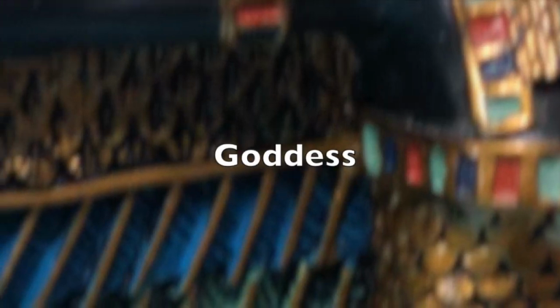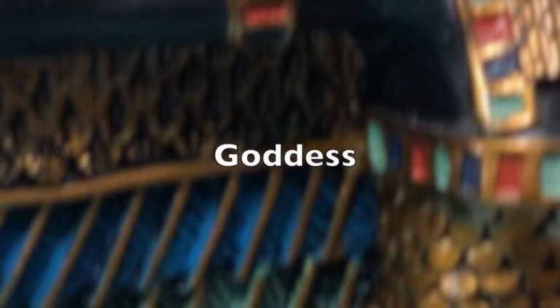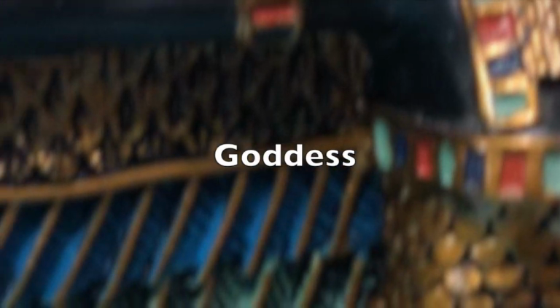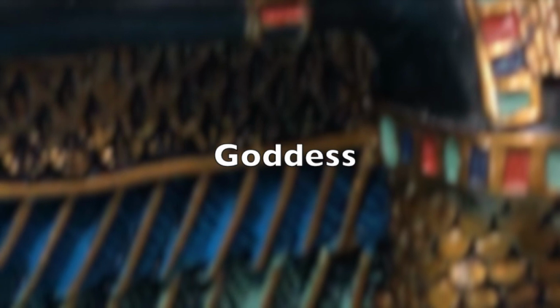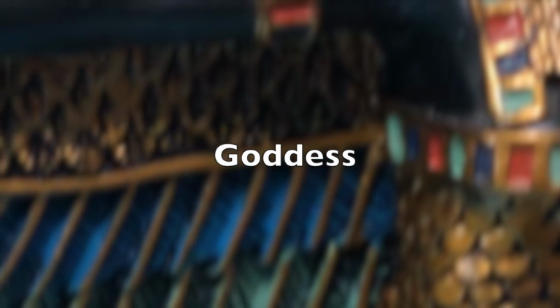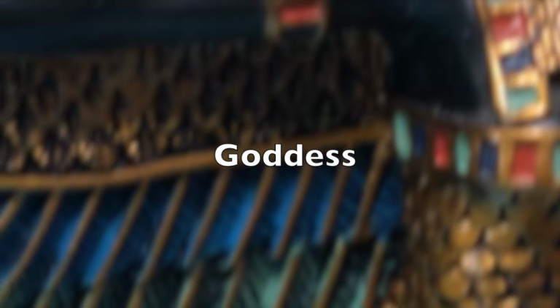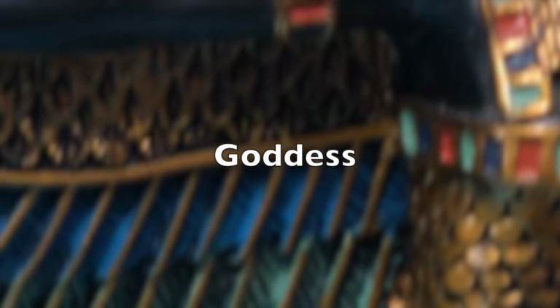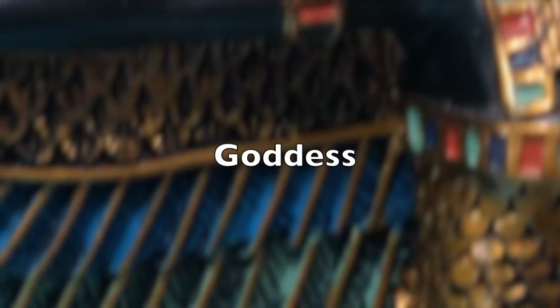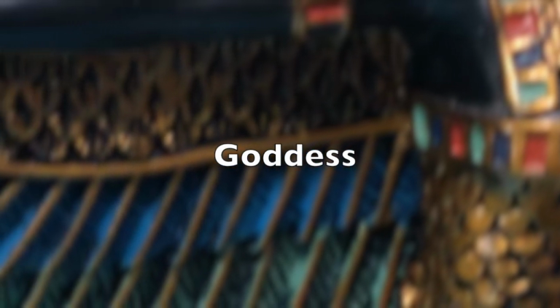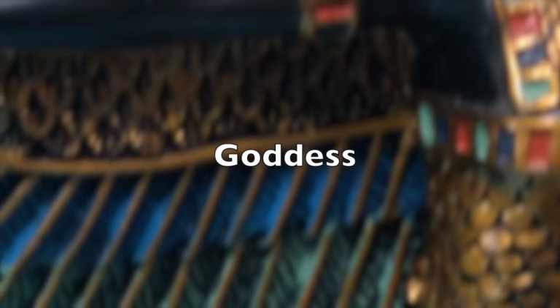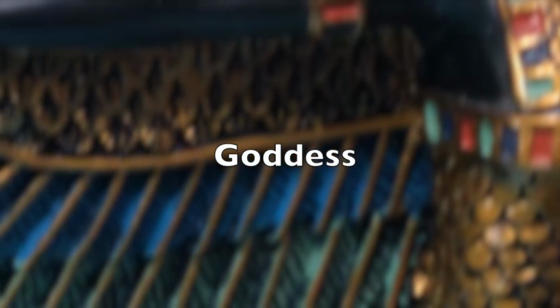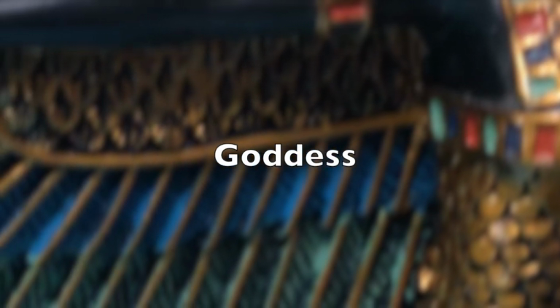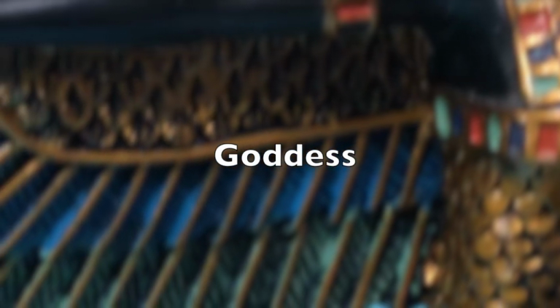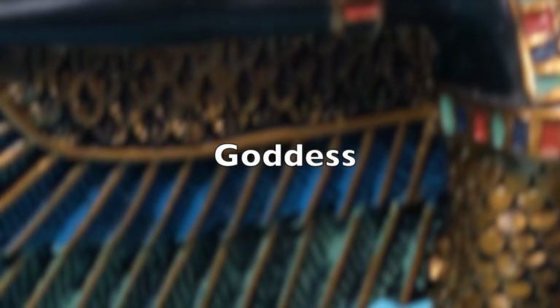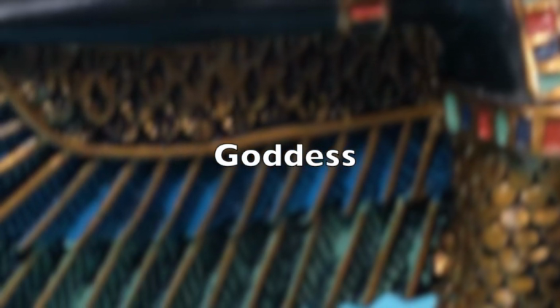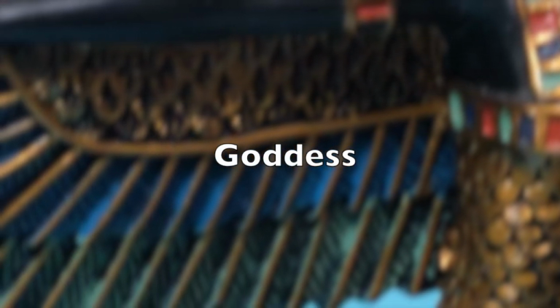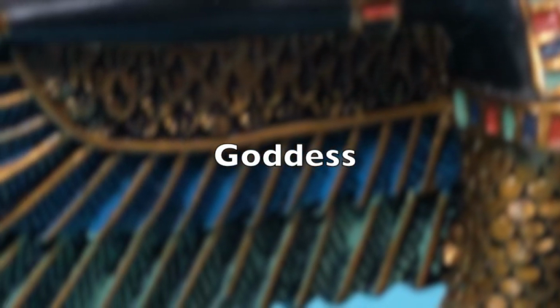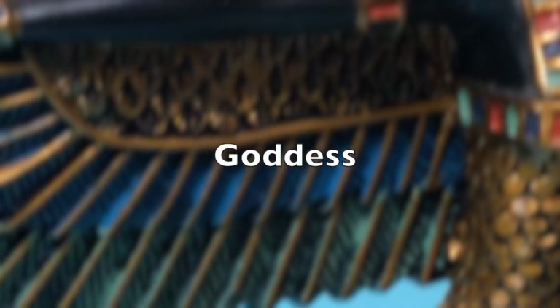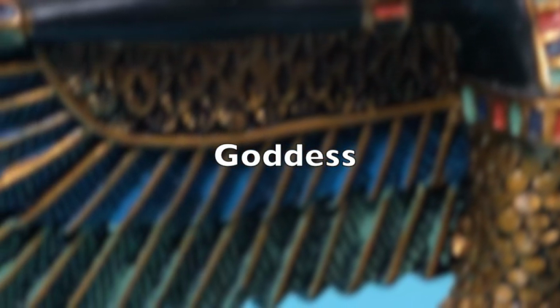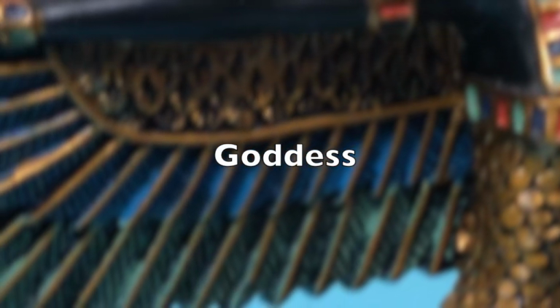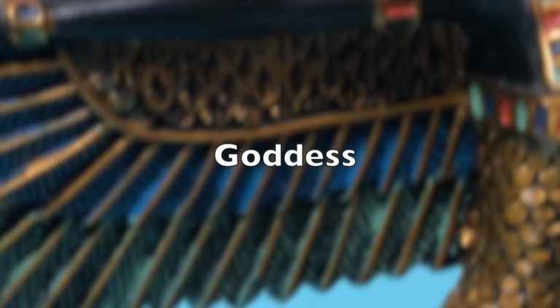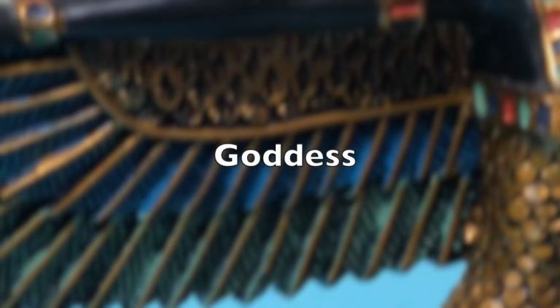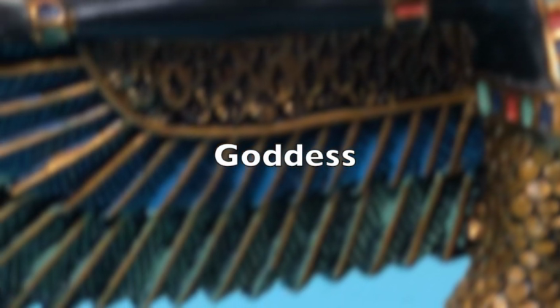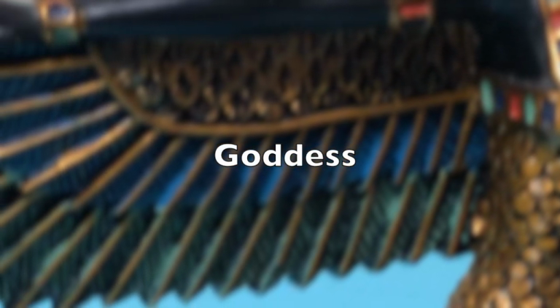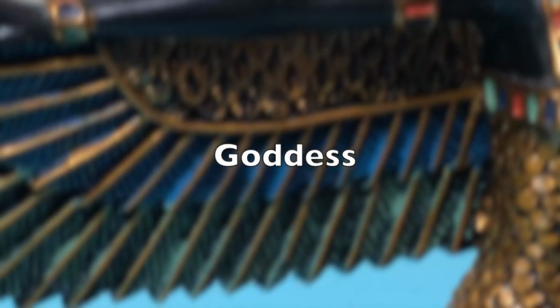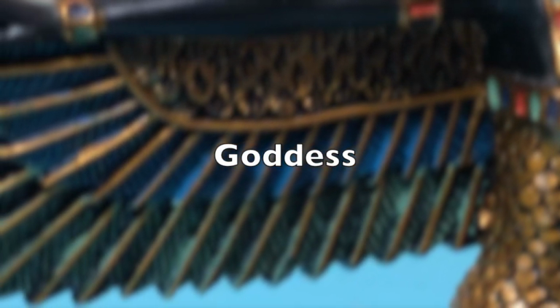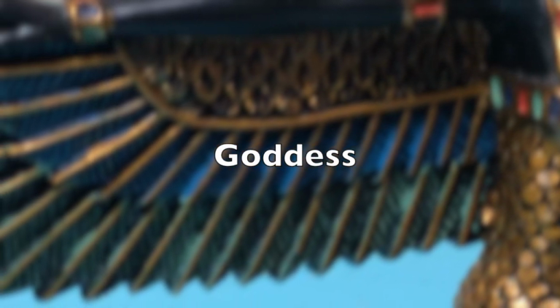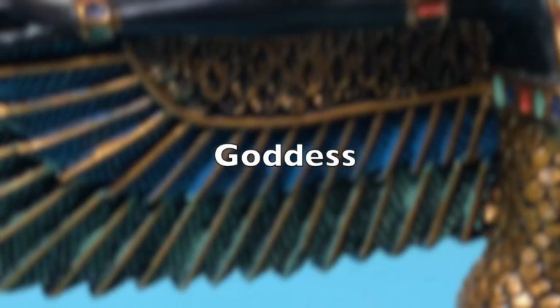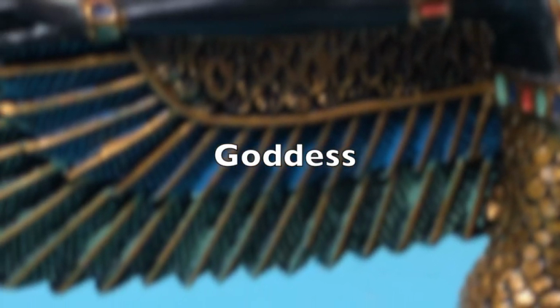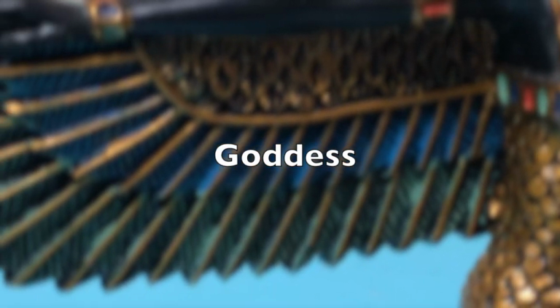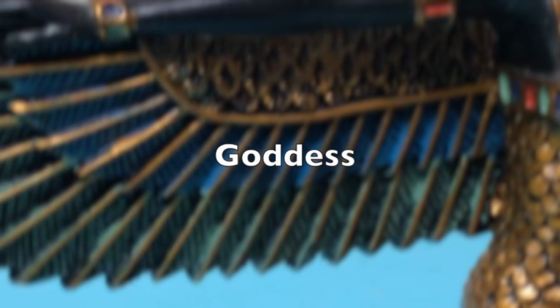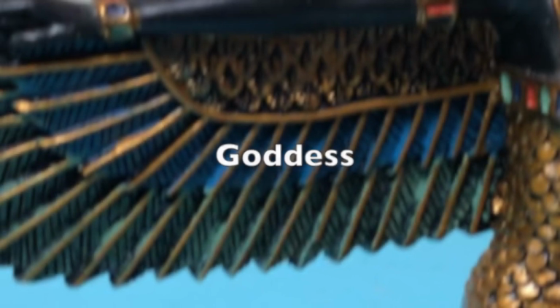I forgot to include a statue that I have on my altar — I'll show you that at the end as I have to film it separately.